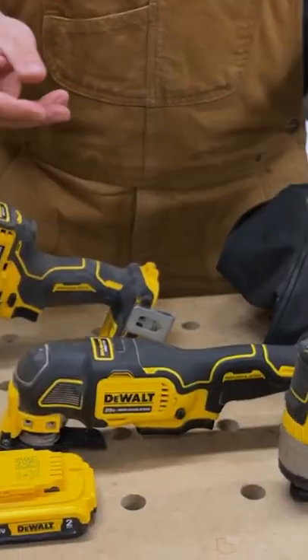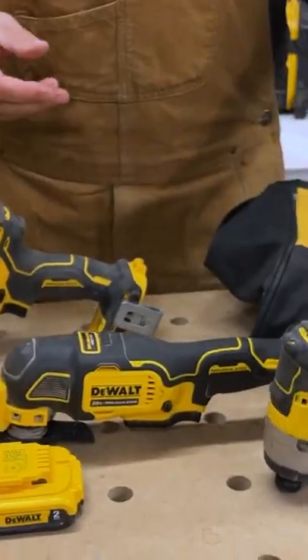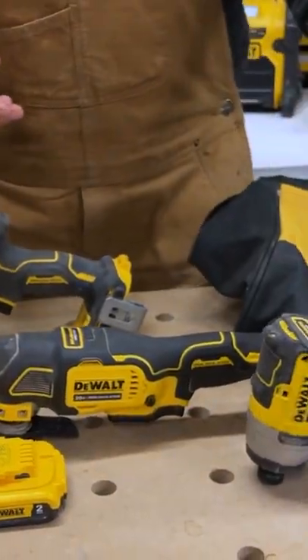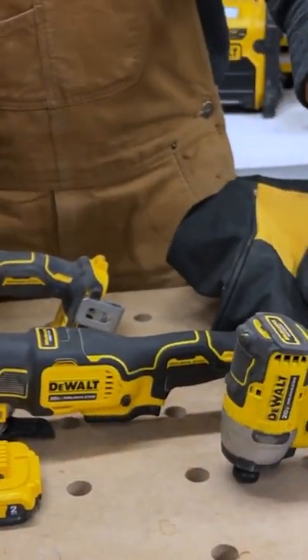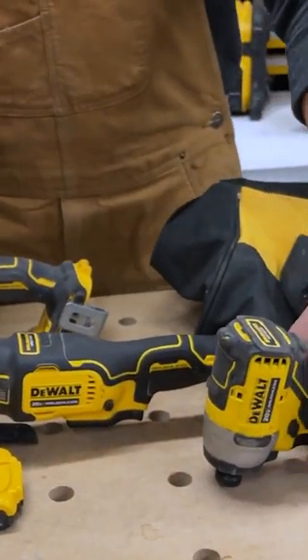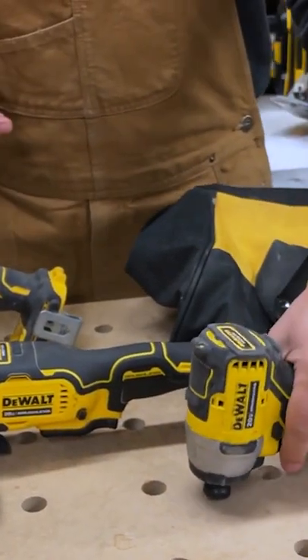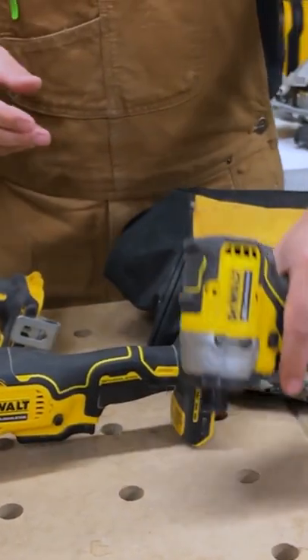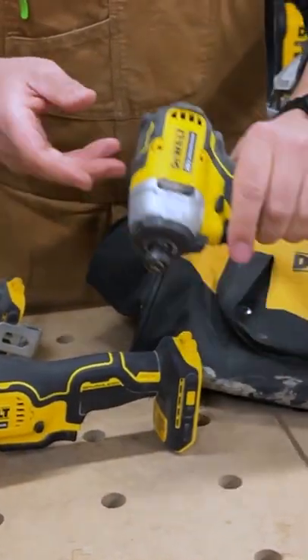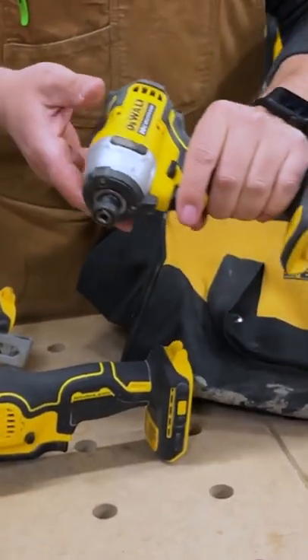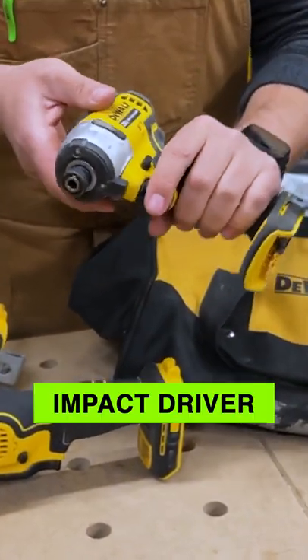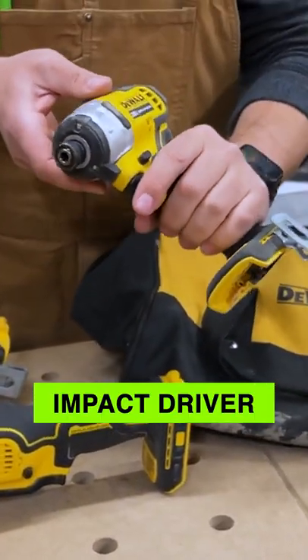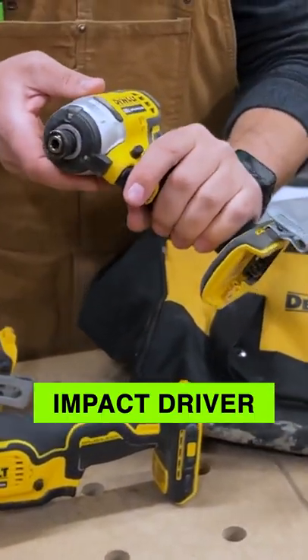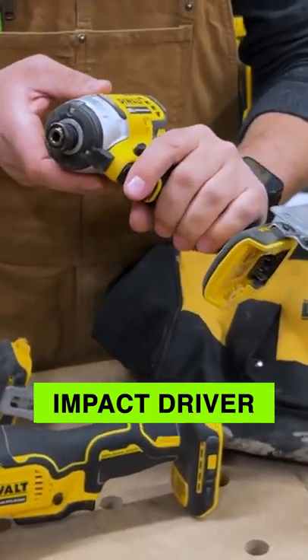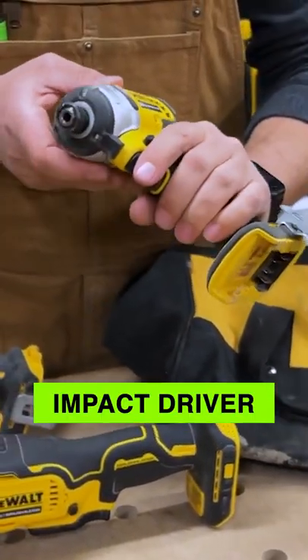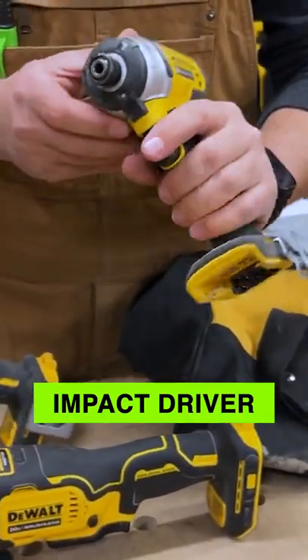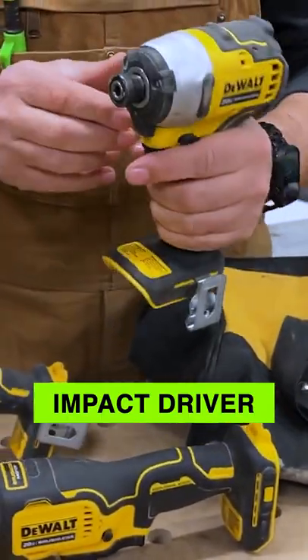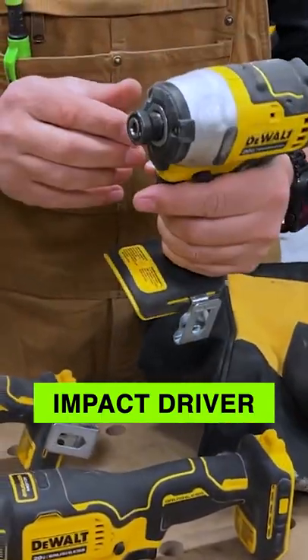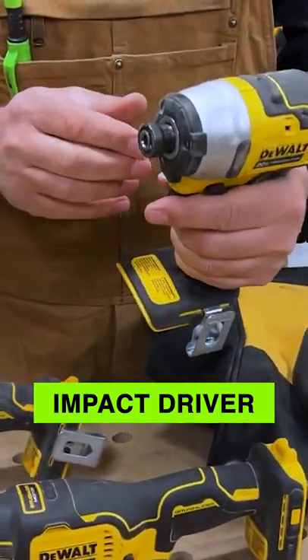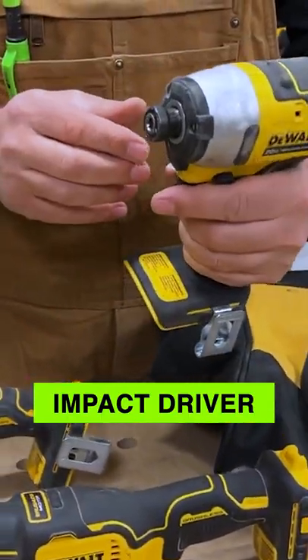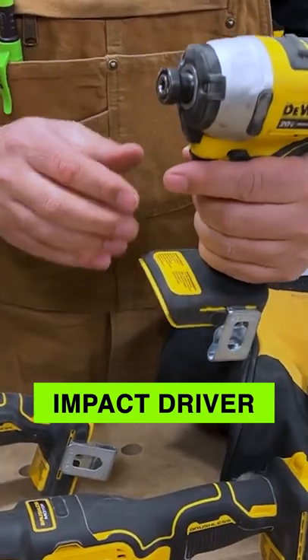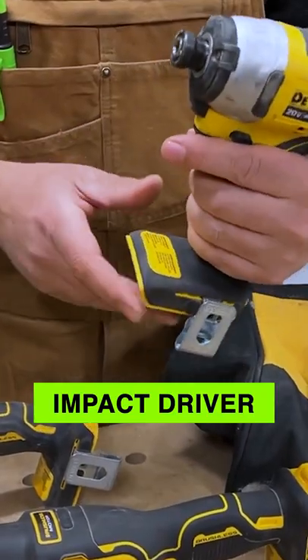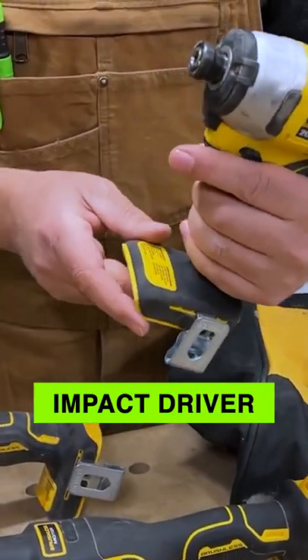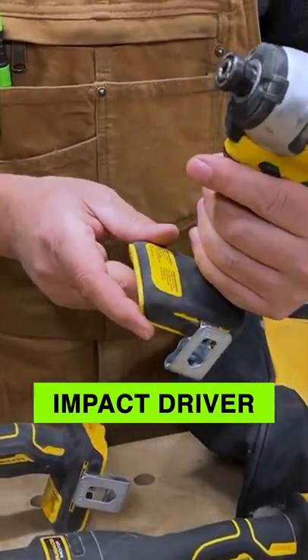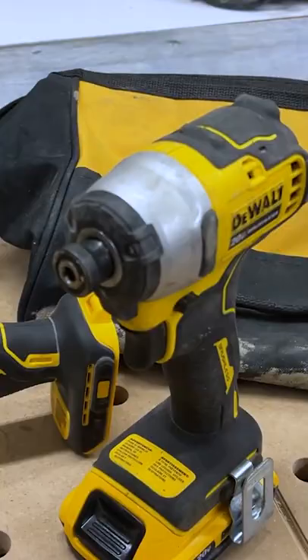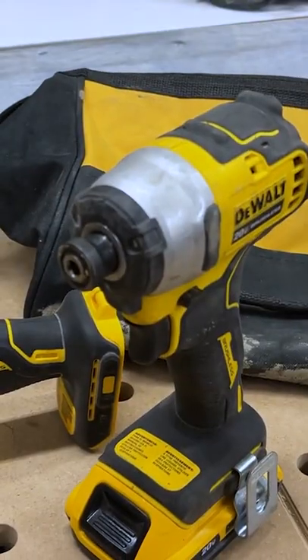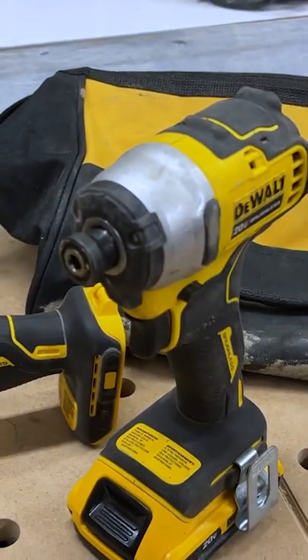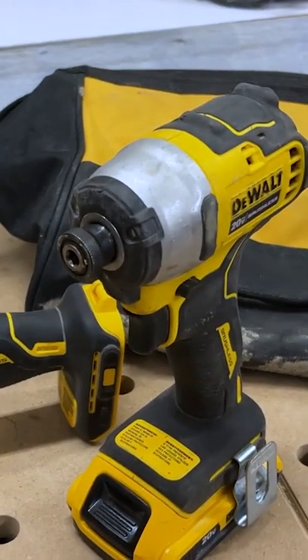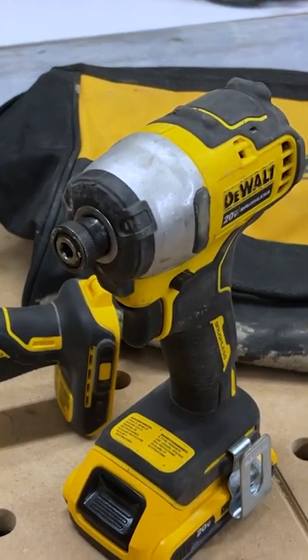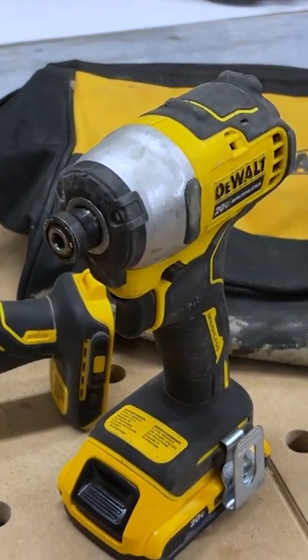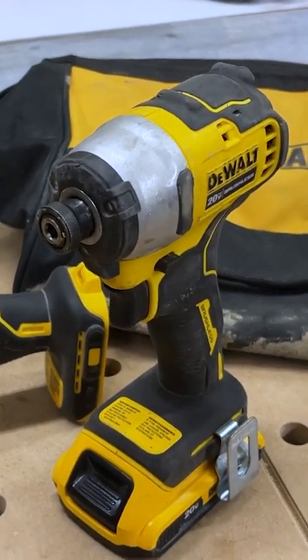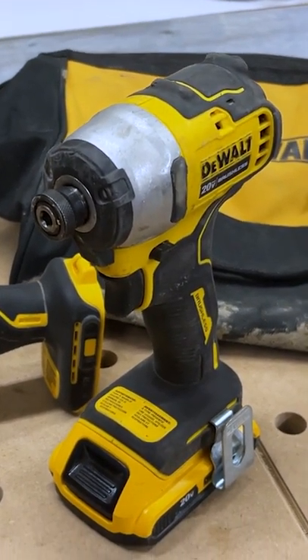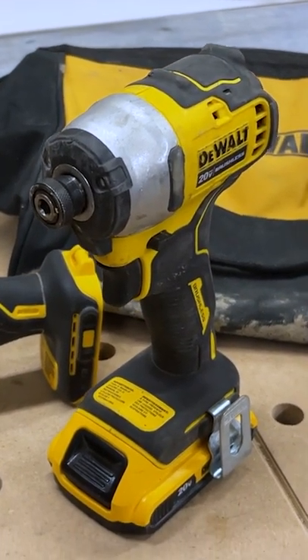Now we've got the brushless impact driver. This is the 809. It's got three LED lights on the front.